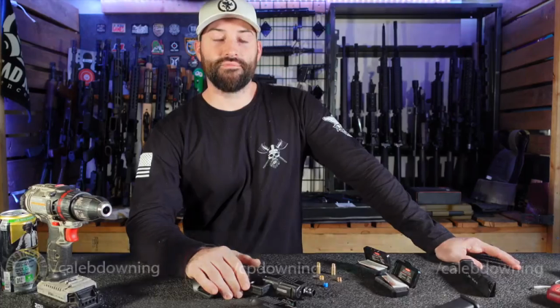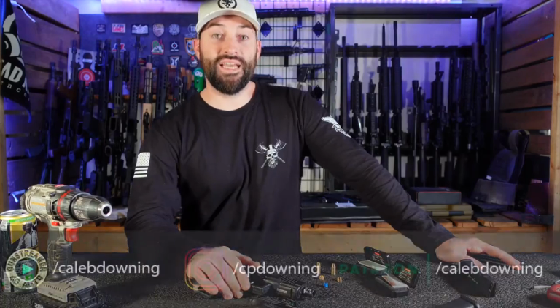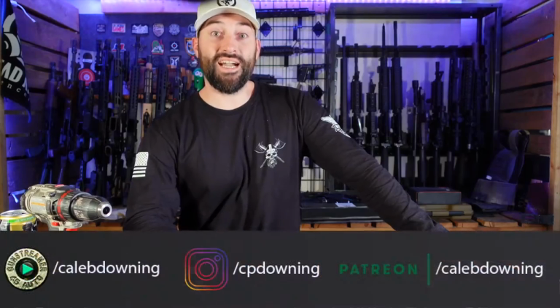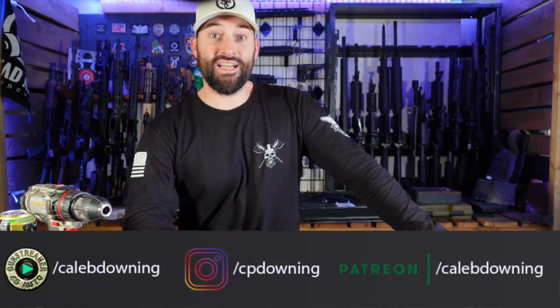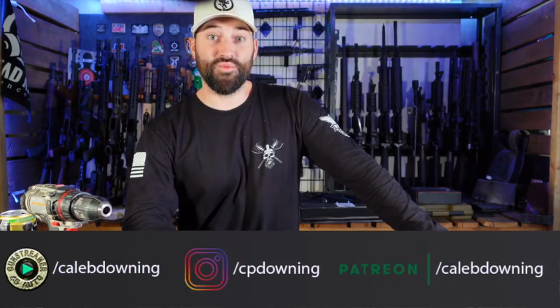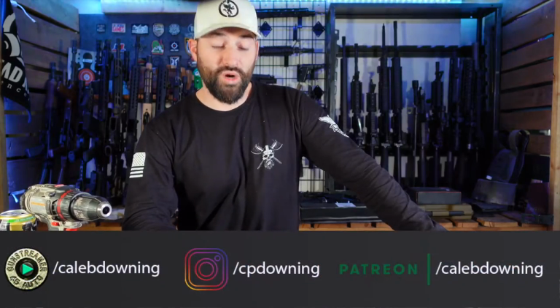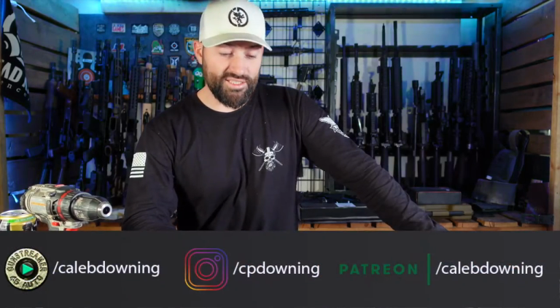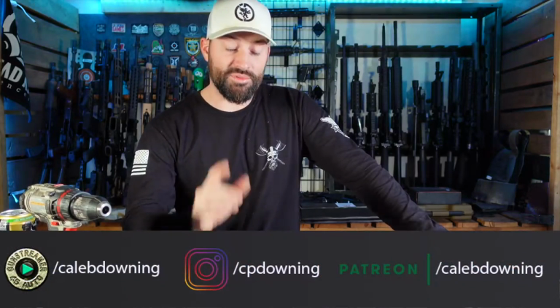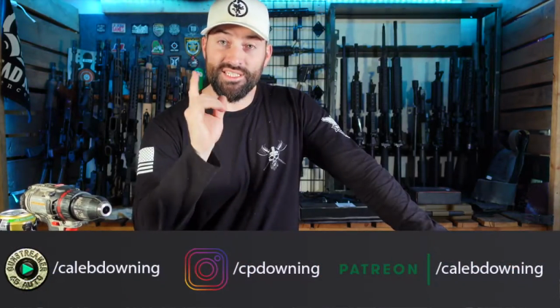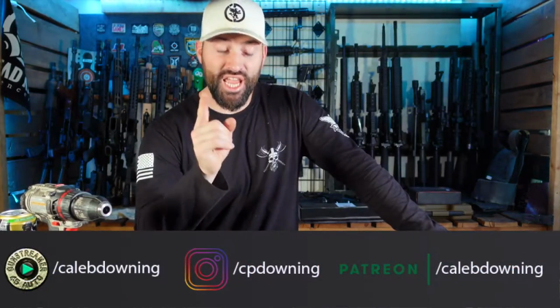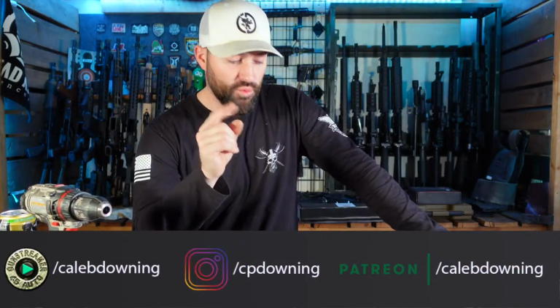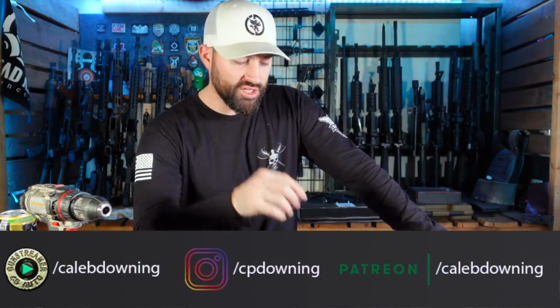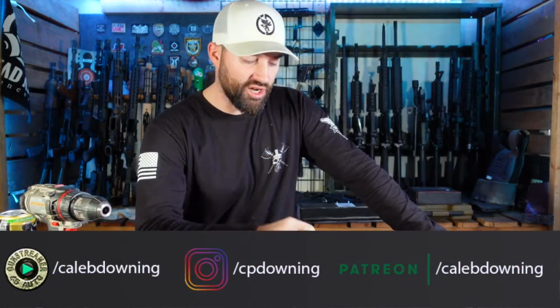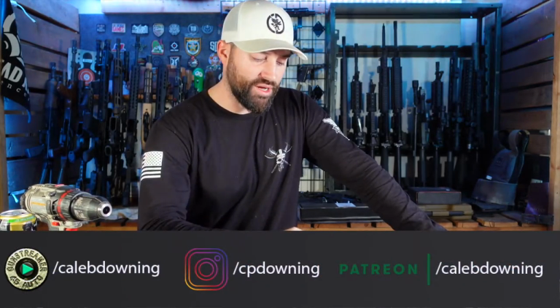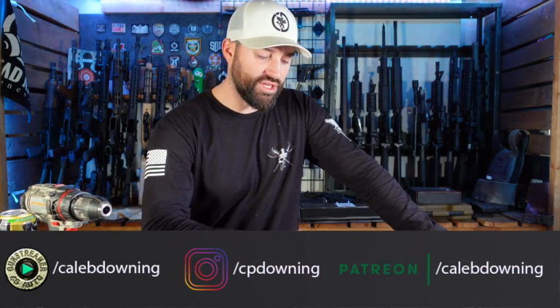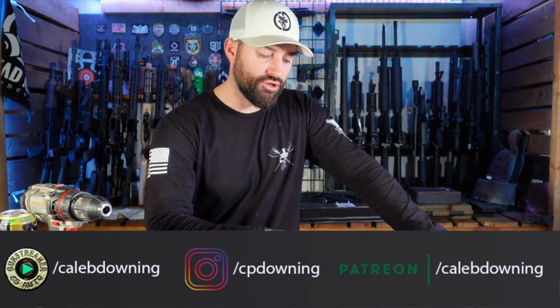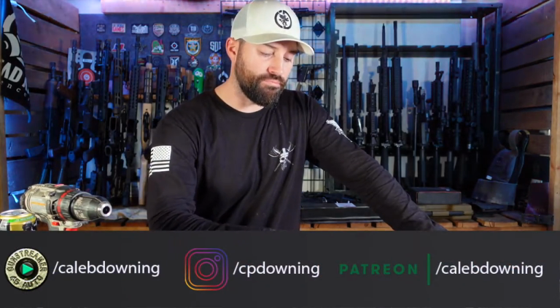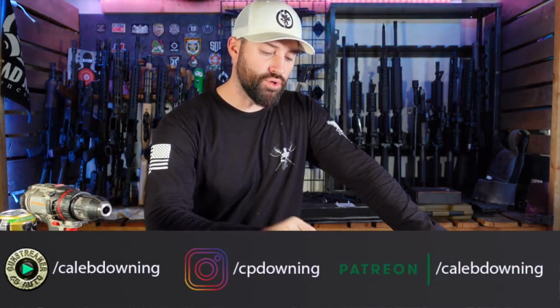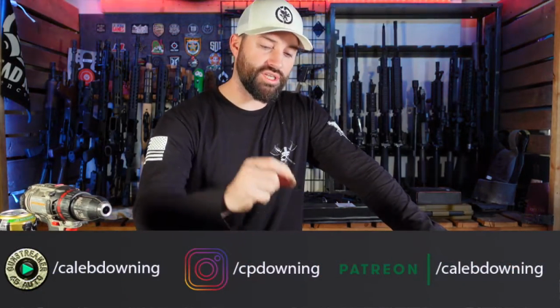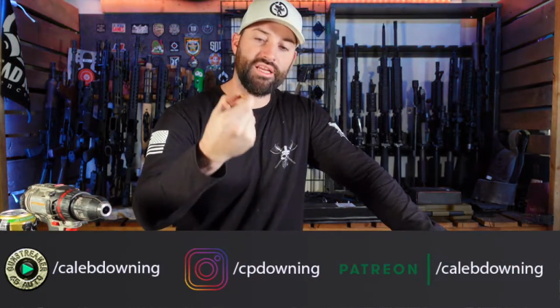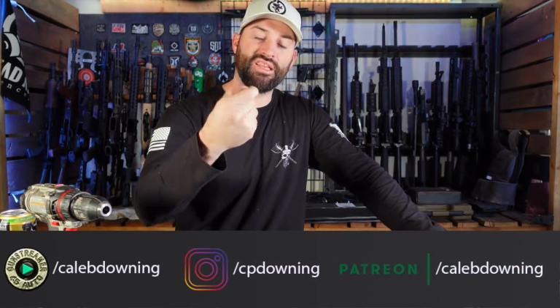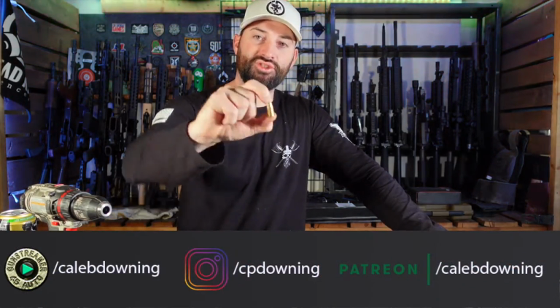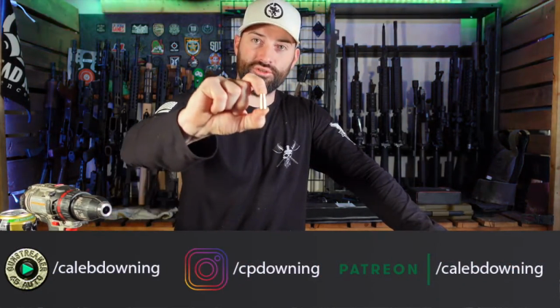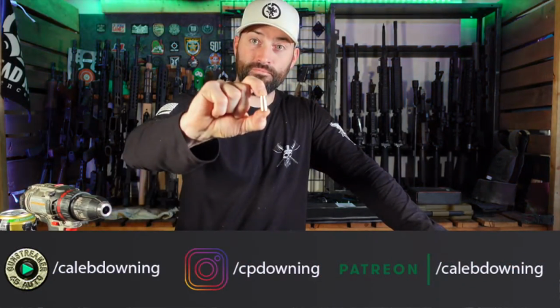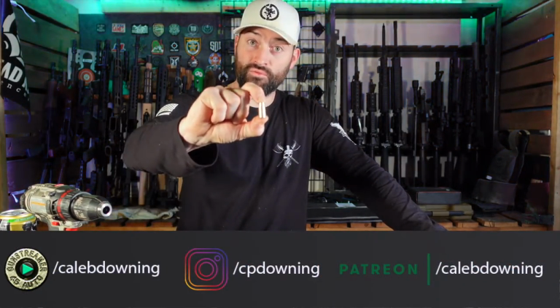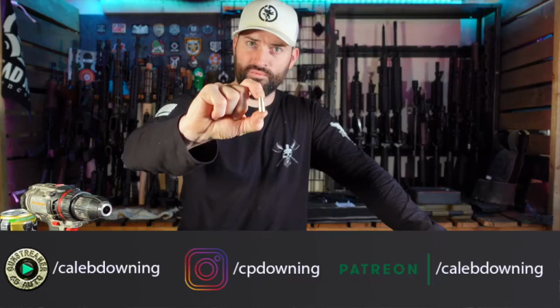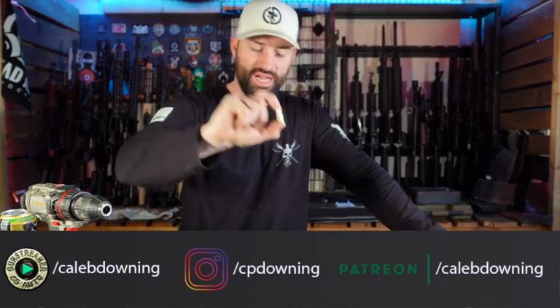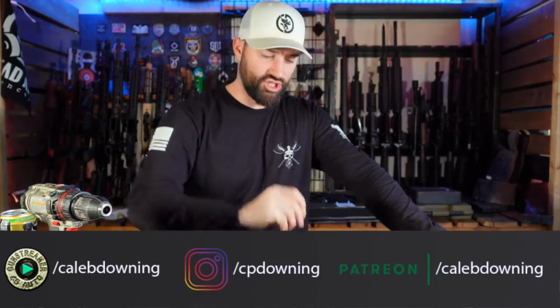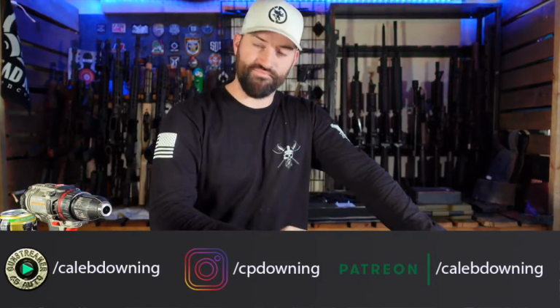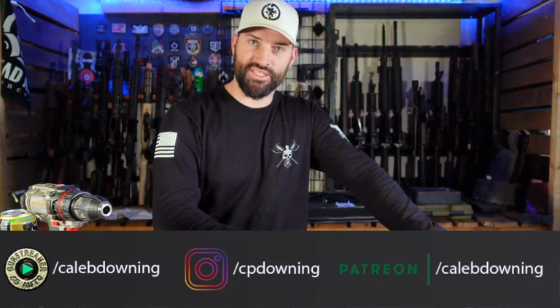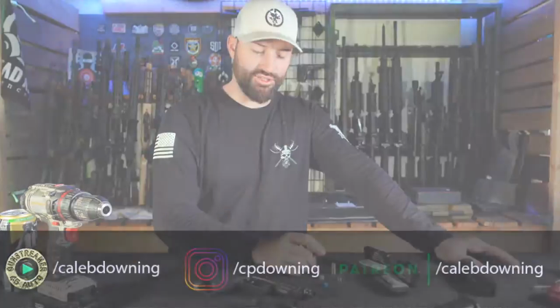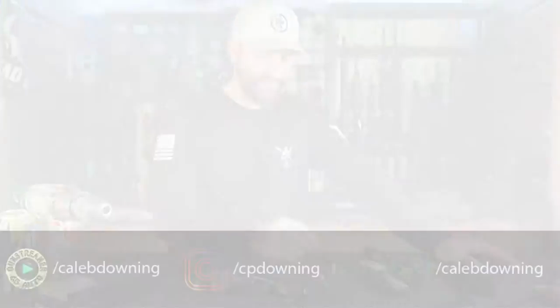Hey guys, what's up? Today we're going to talk about these little bore sighting lasers from FIACI. Let's get into it.